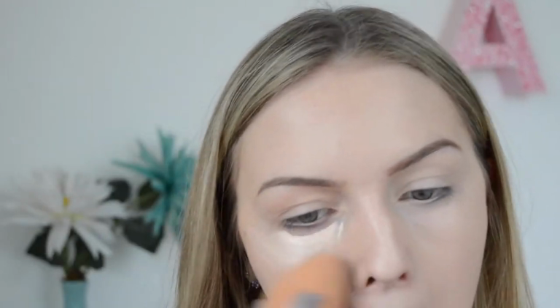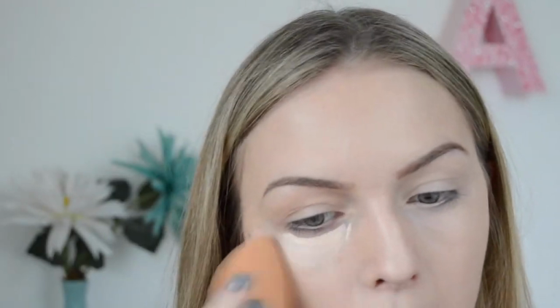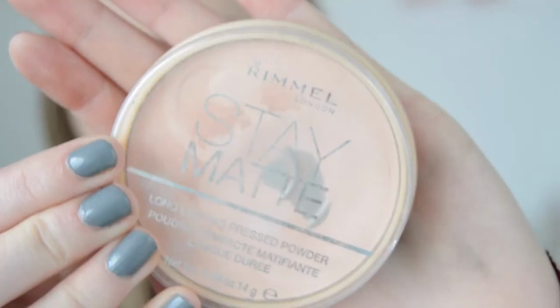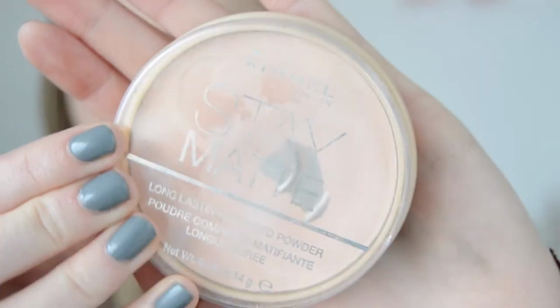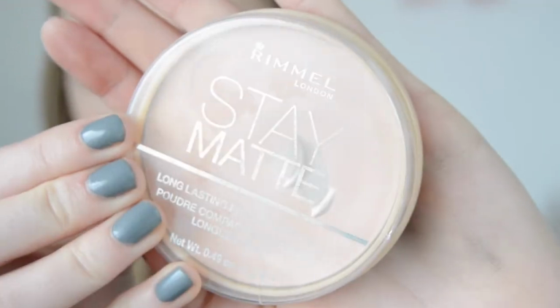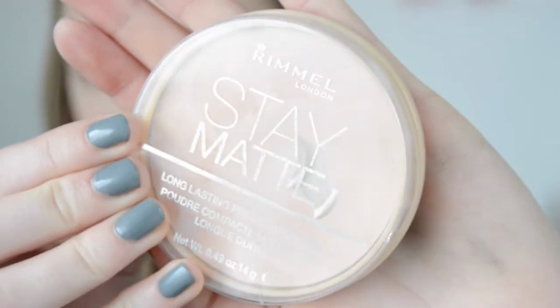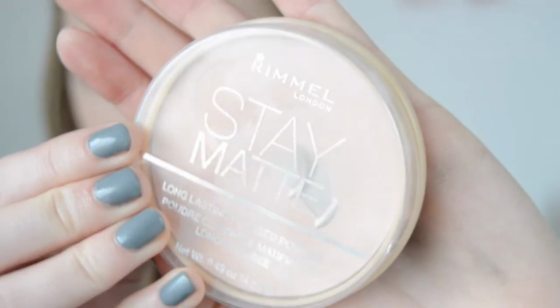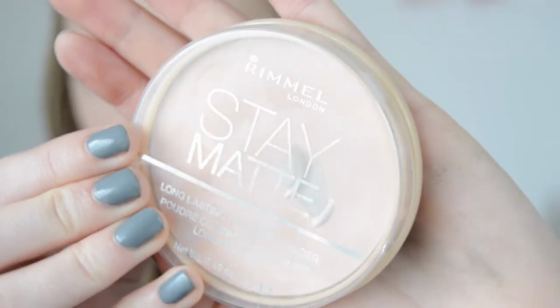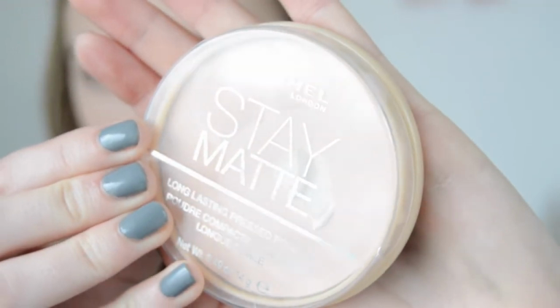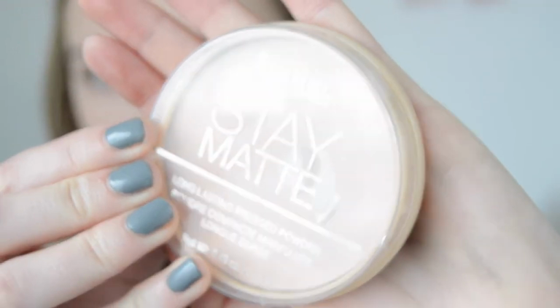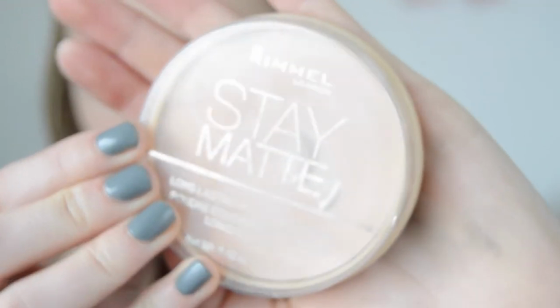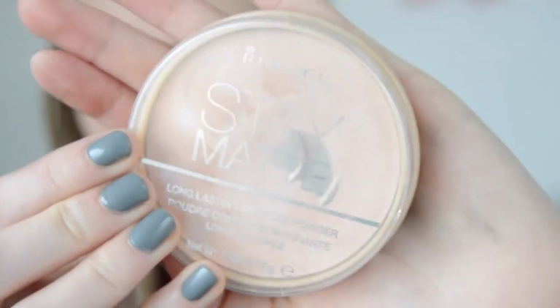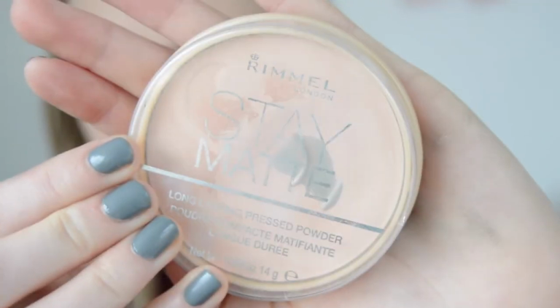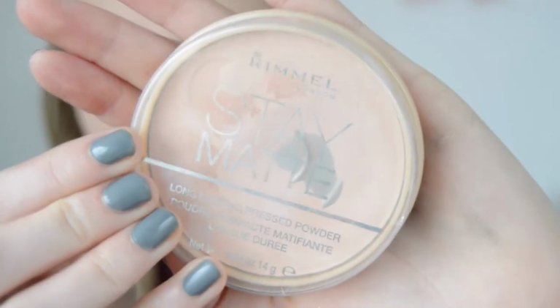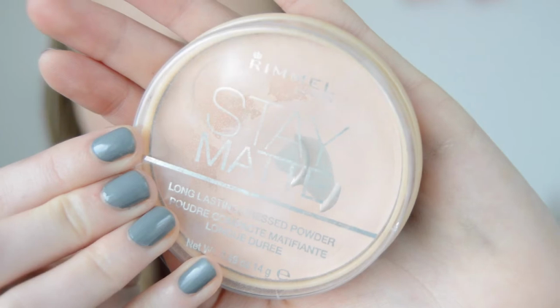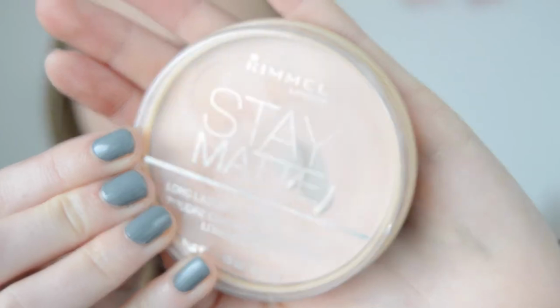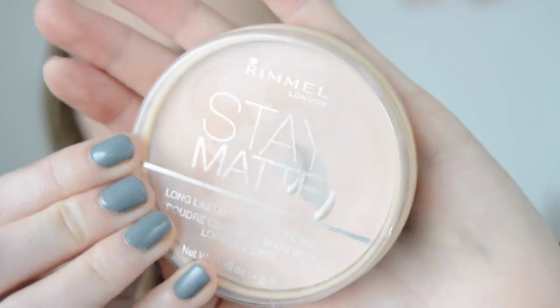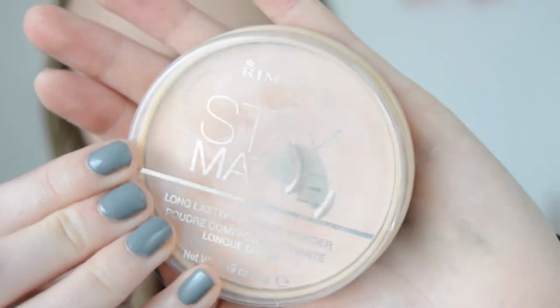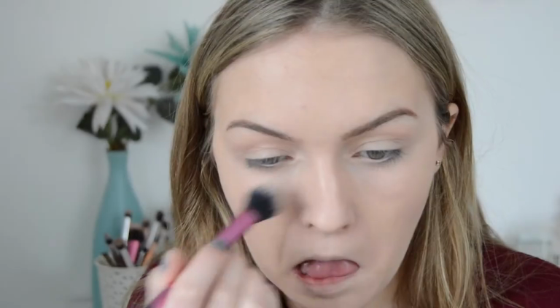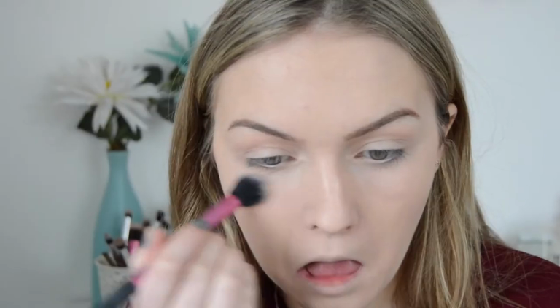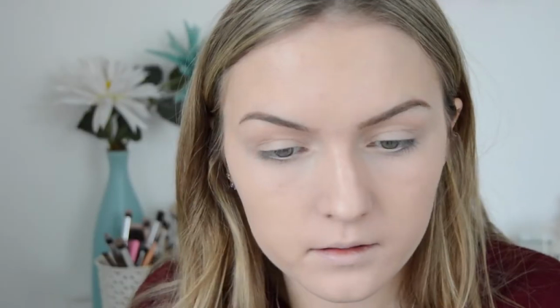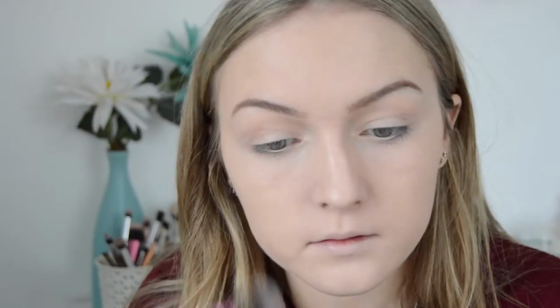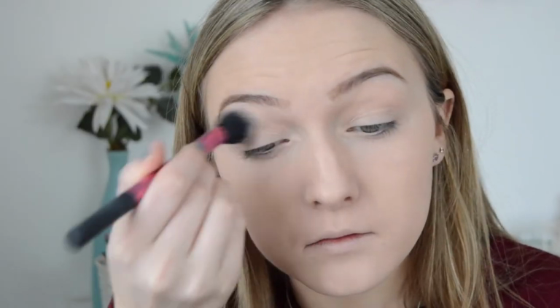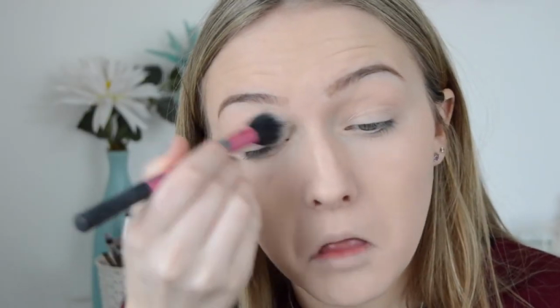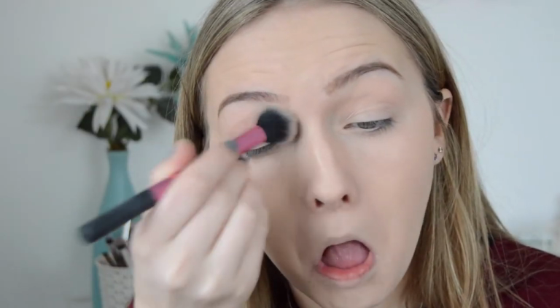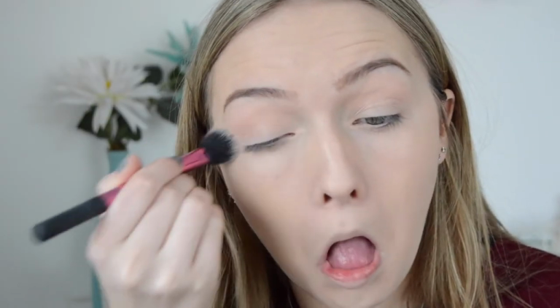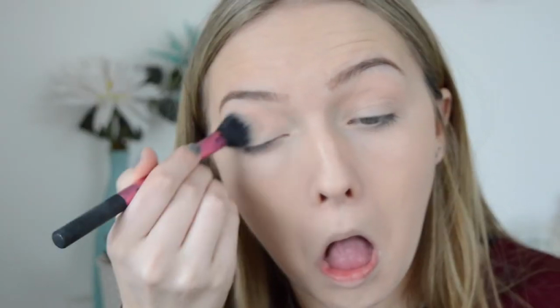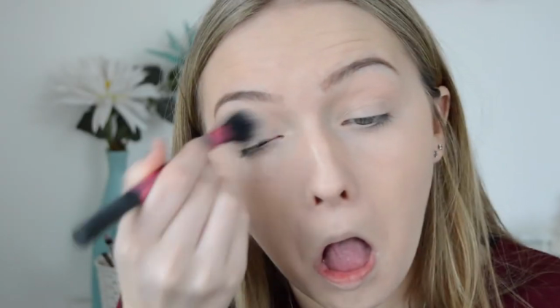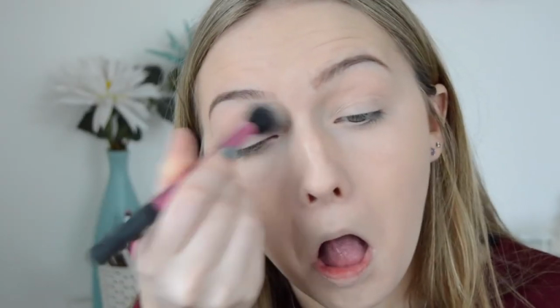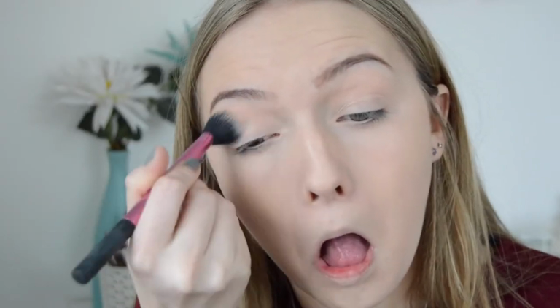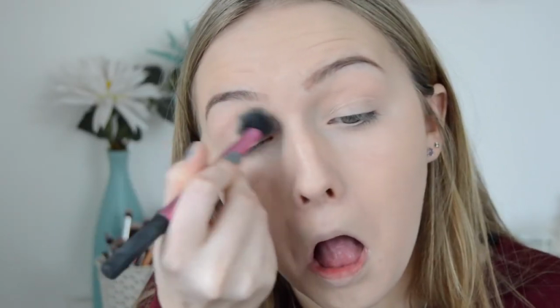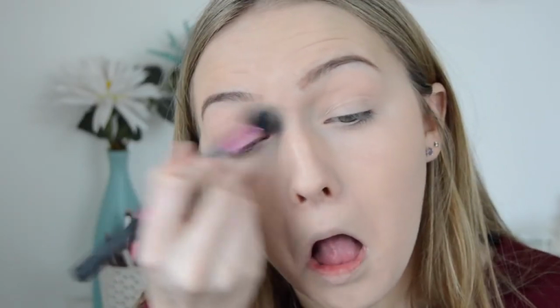To set that I'm using the Rimmel Stay Matte Powder in the shade 002 Pink Blossom.